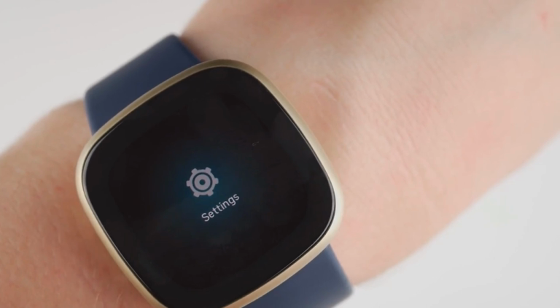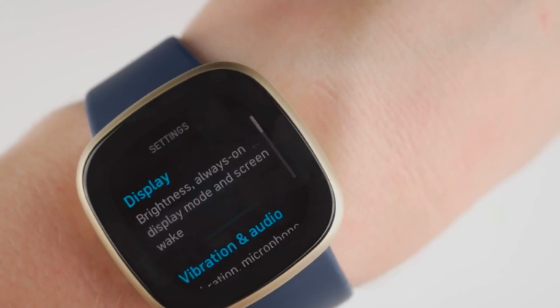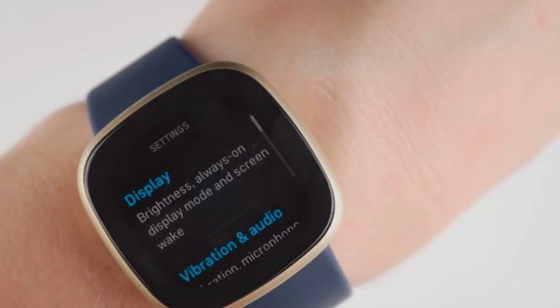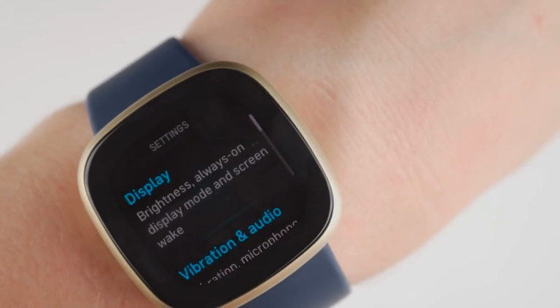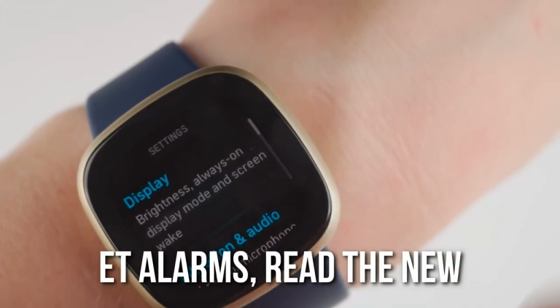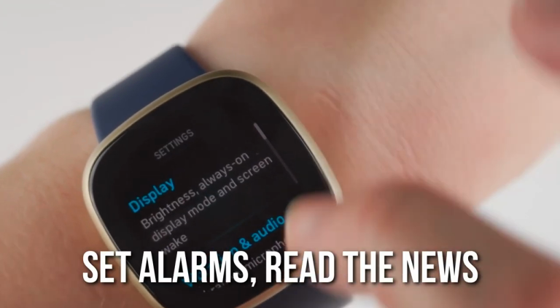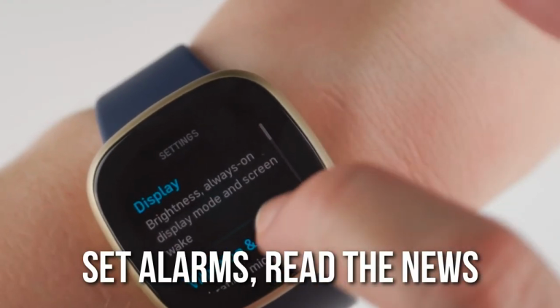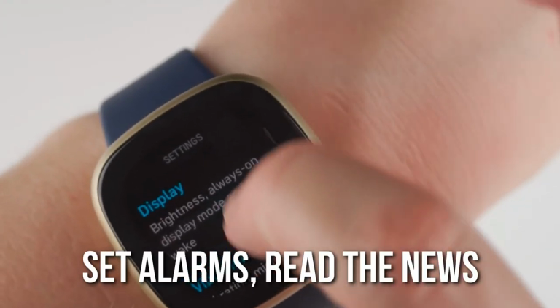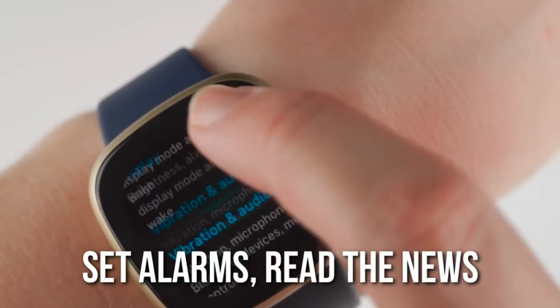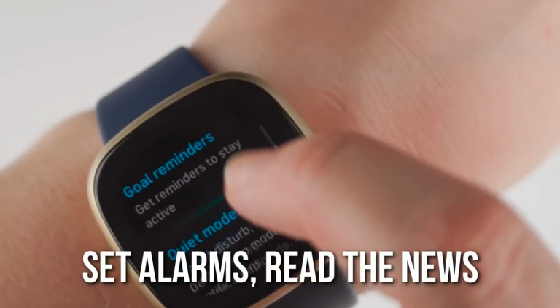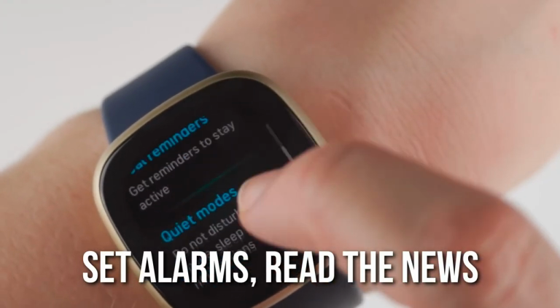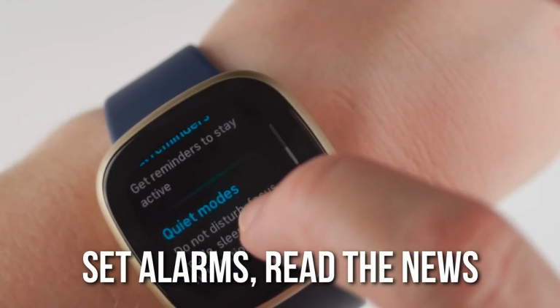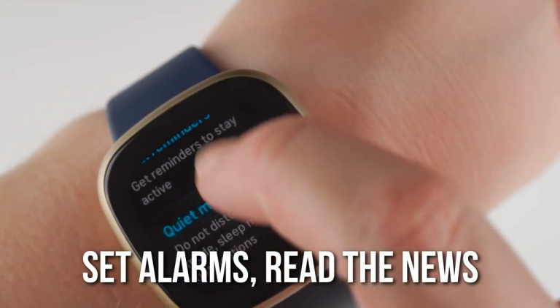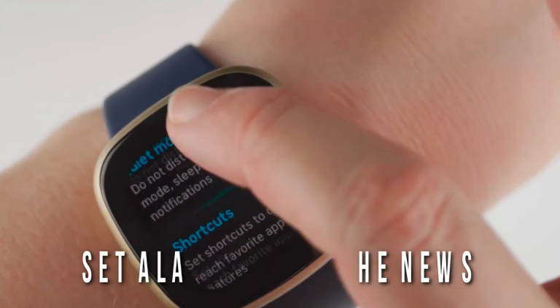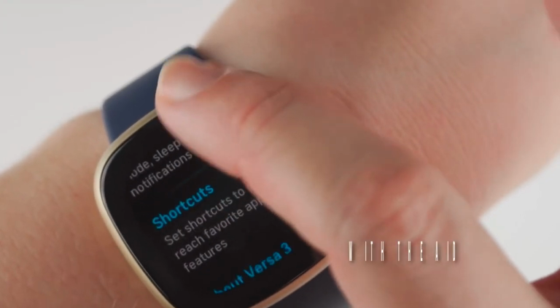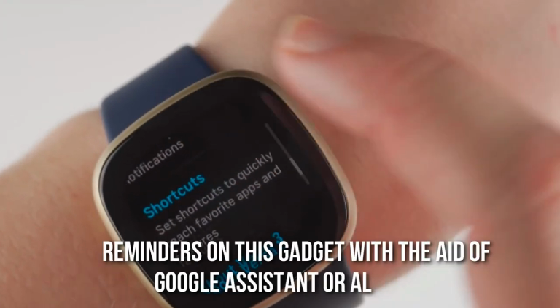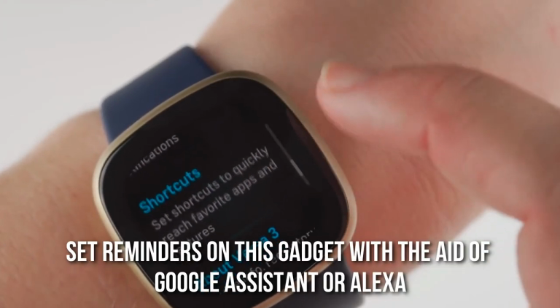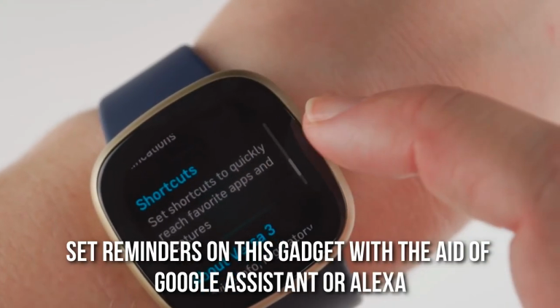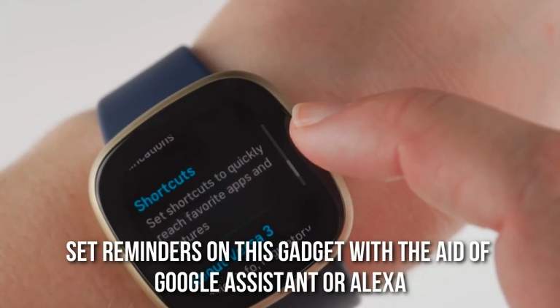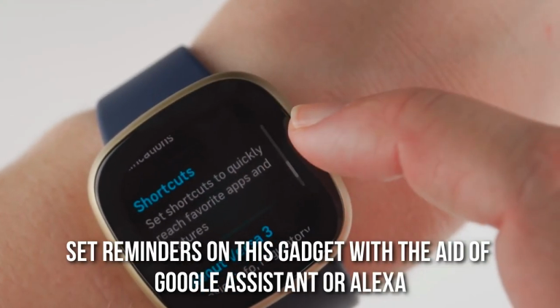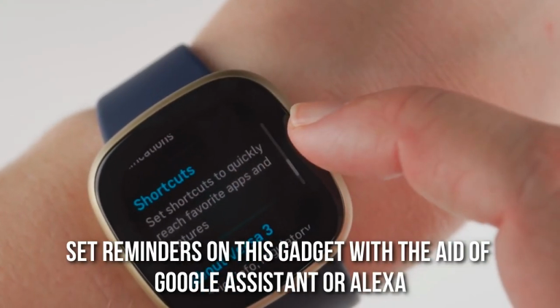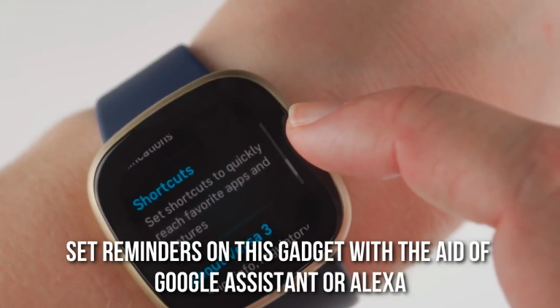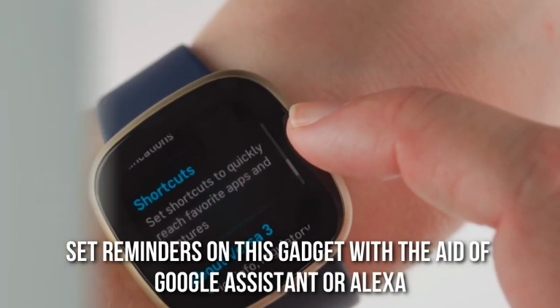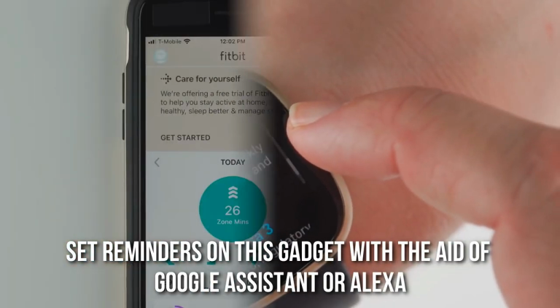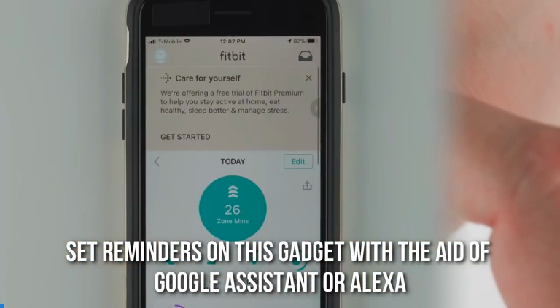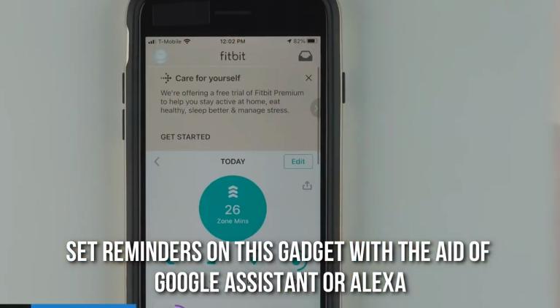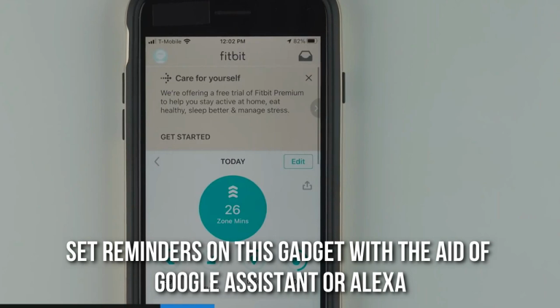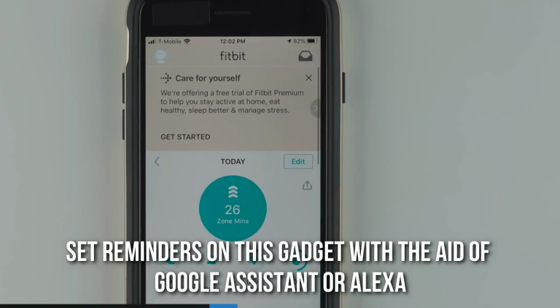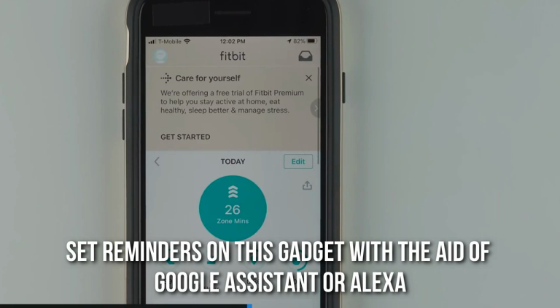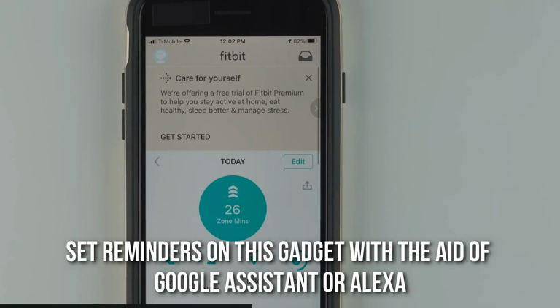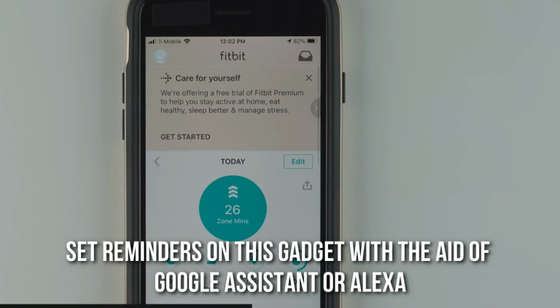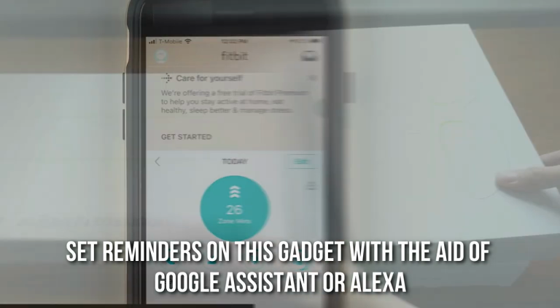You can also set alarms, read the news, or set reminders on this gadget with the aid of Google Assistant or Alexa.